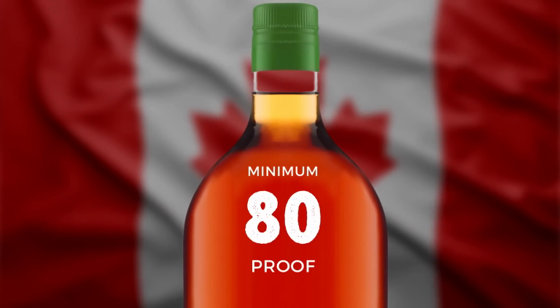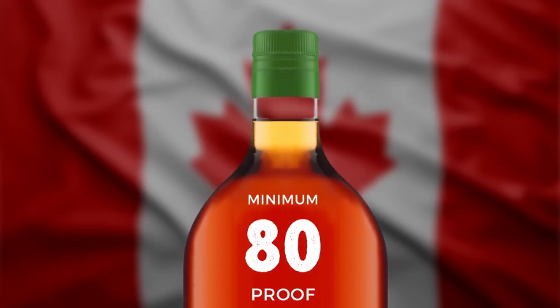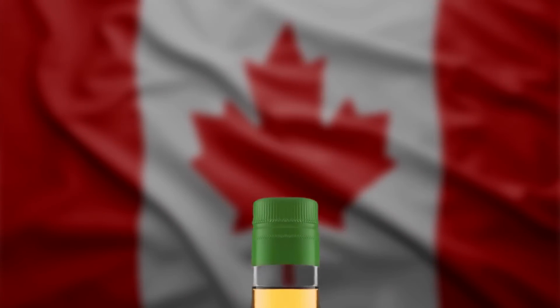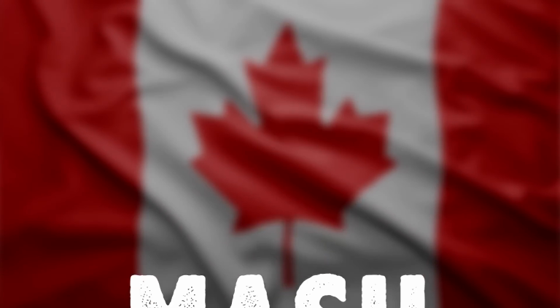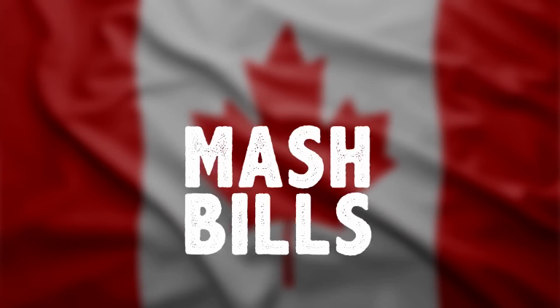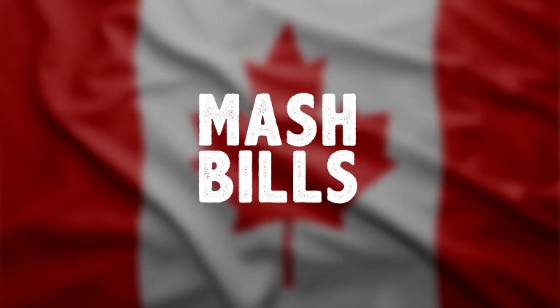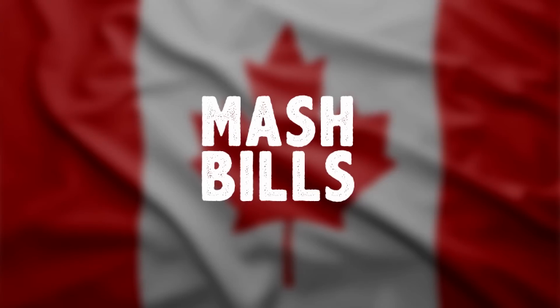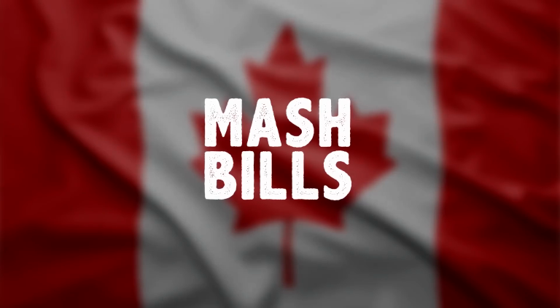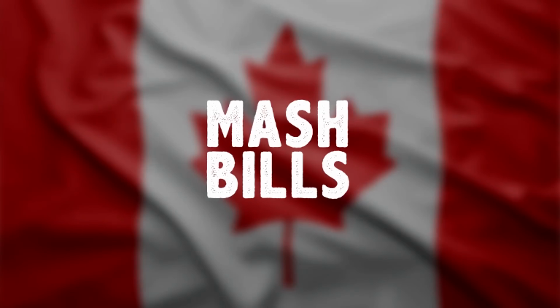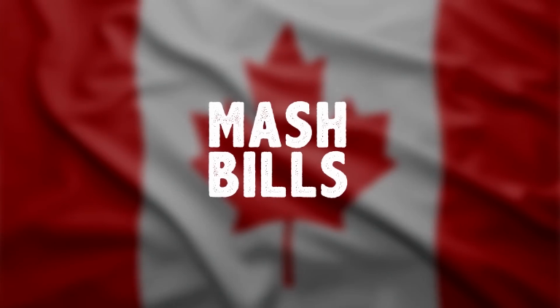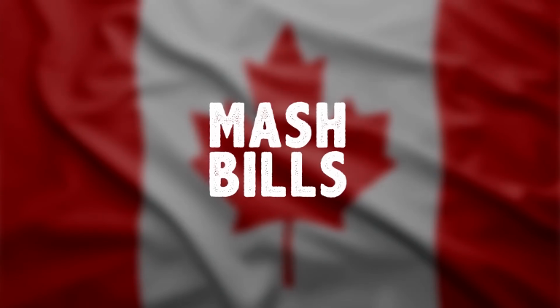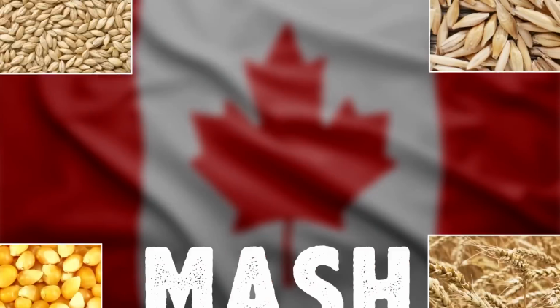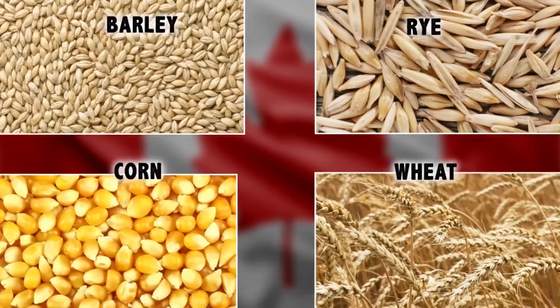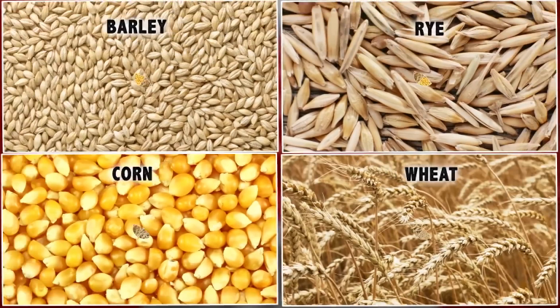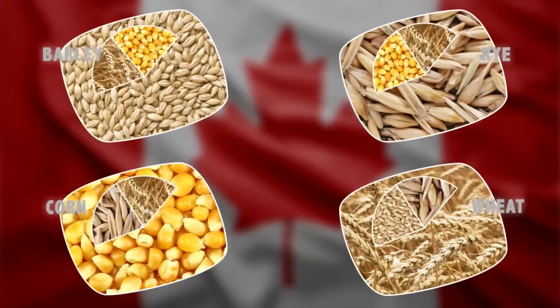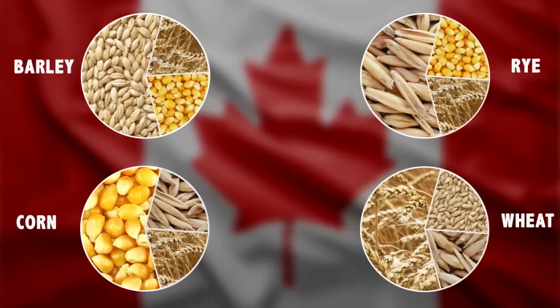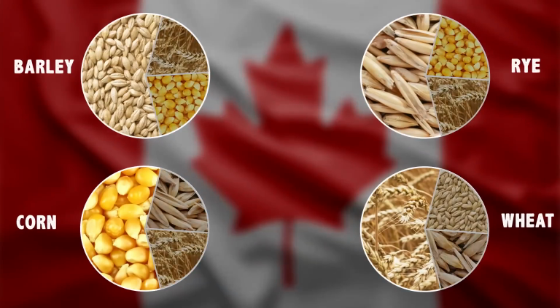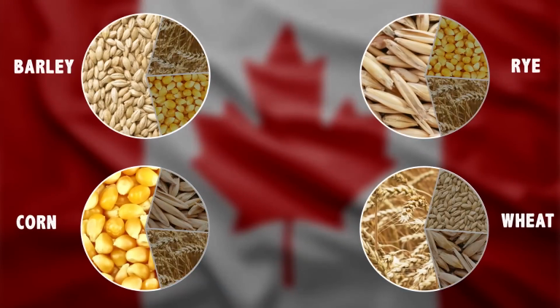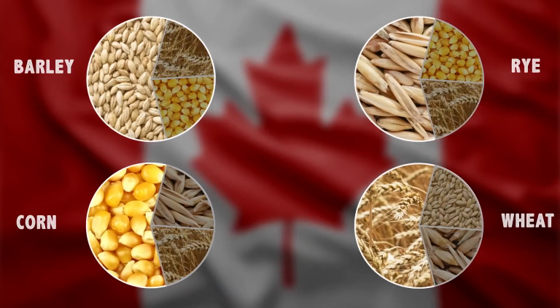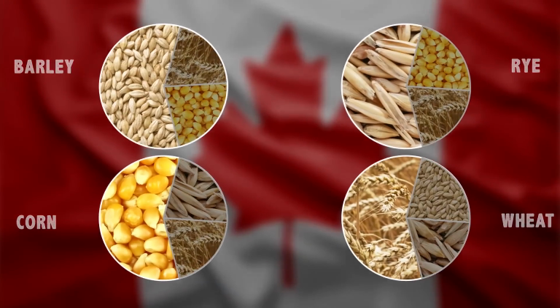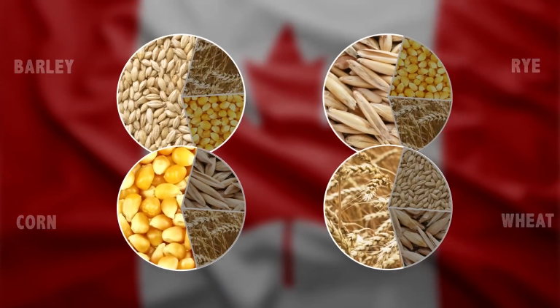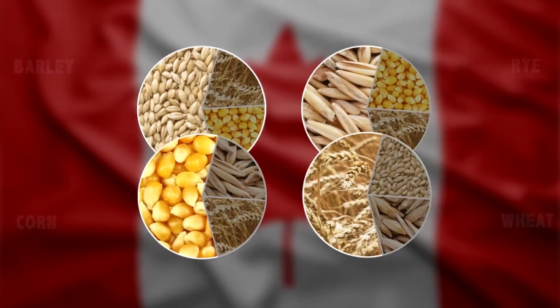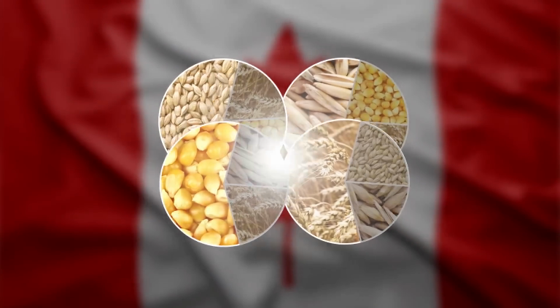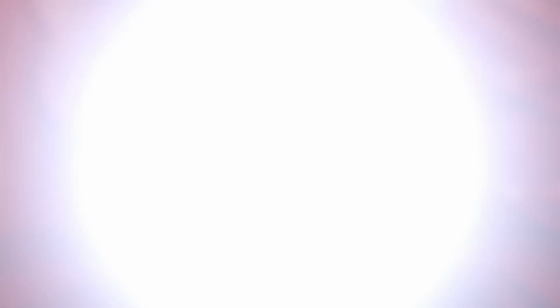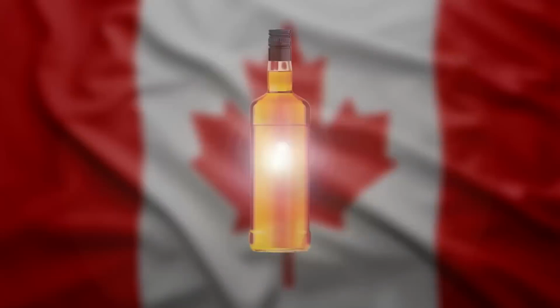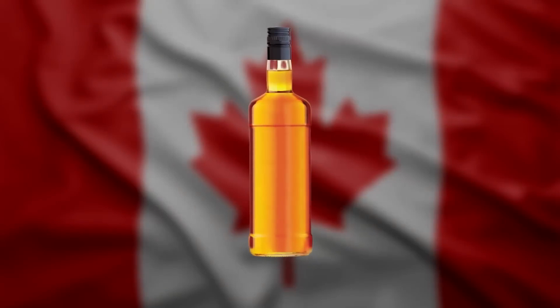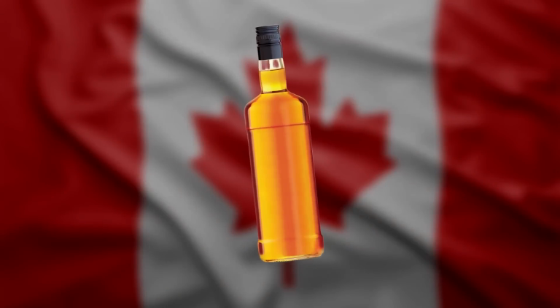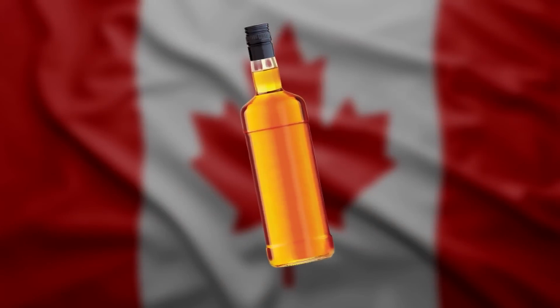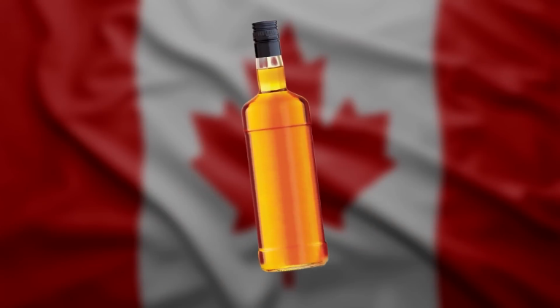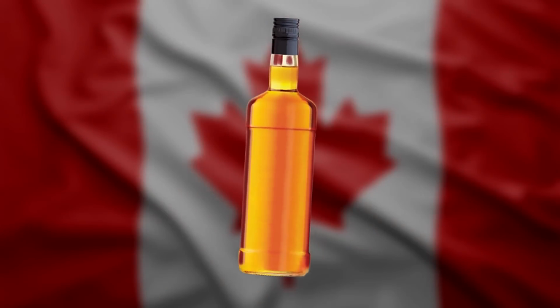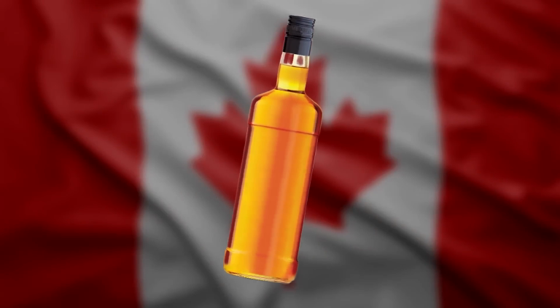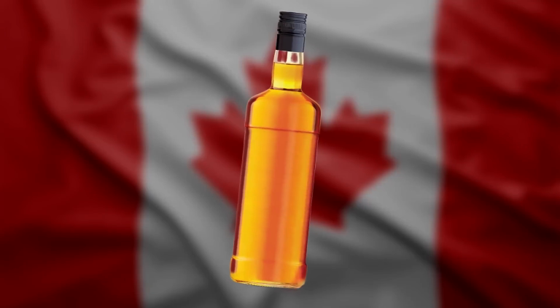Canadians use a variety of mash bills — that's a combination of grains in different proportions — and then blend them after maturation to create a smooth, final product.